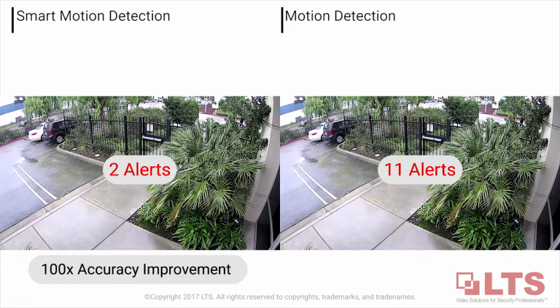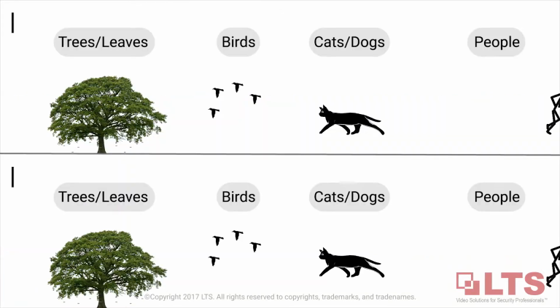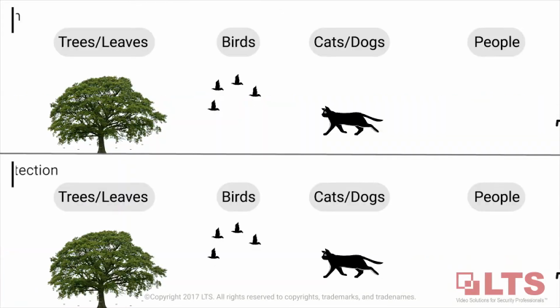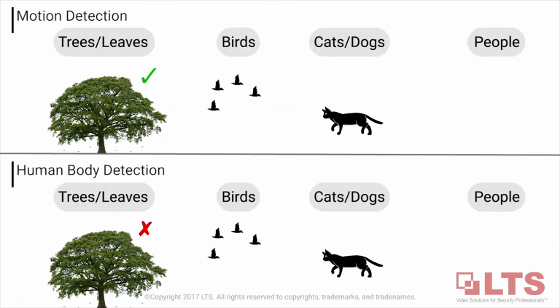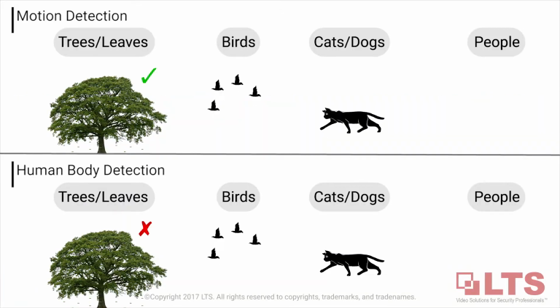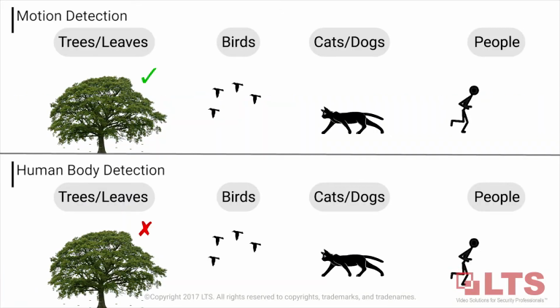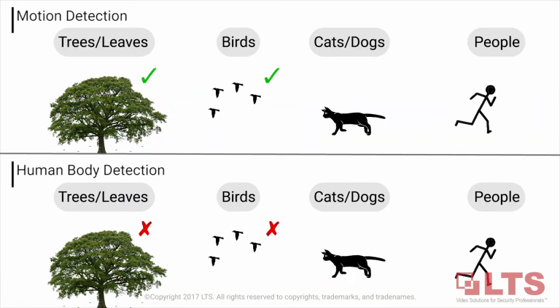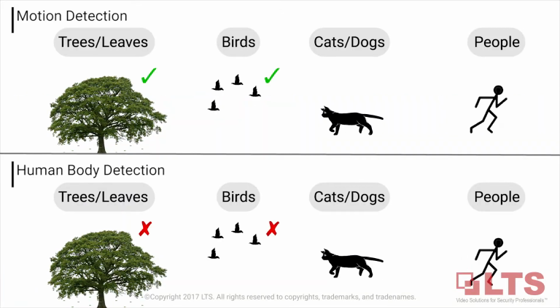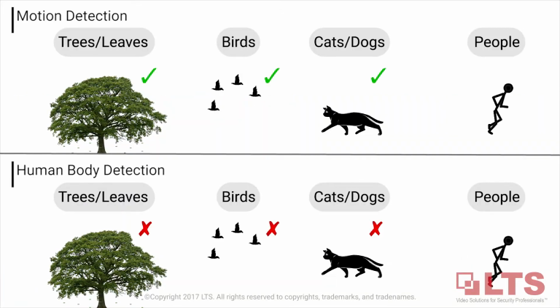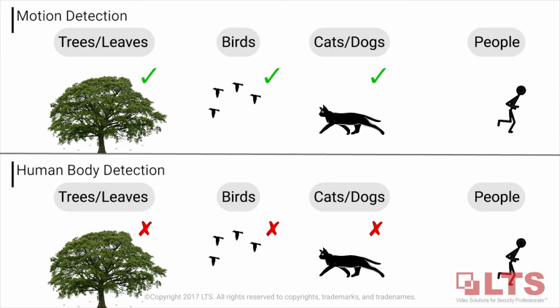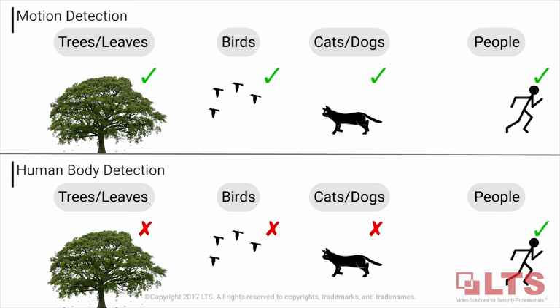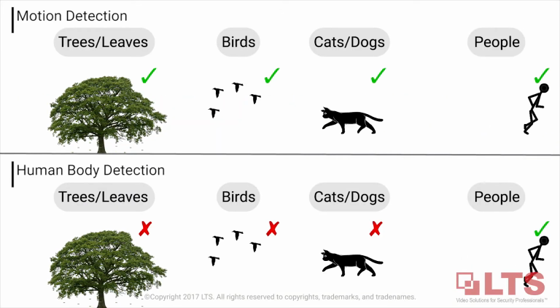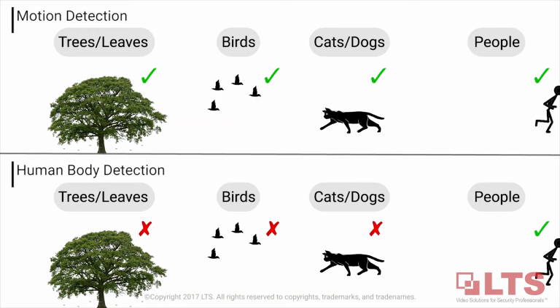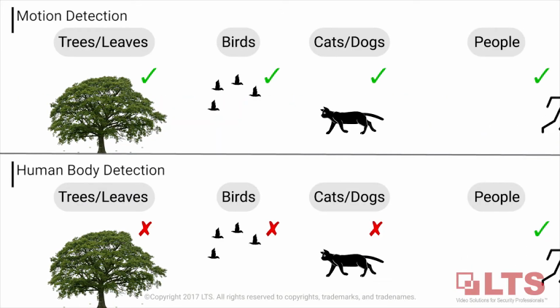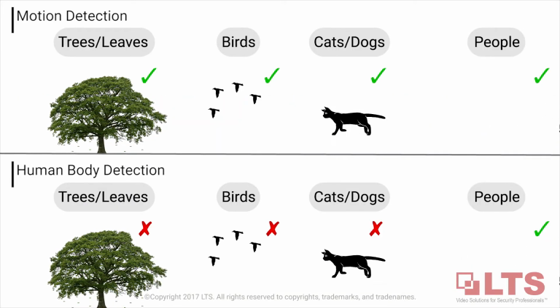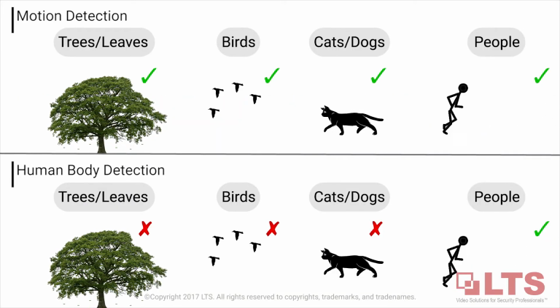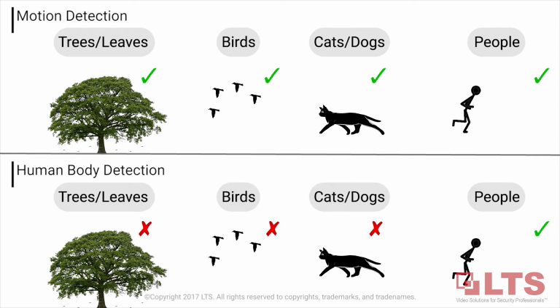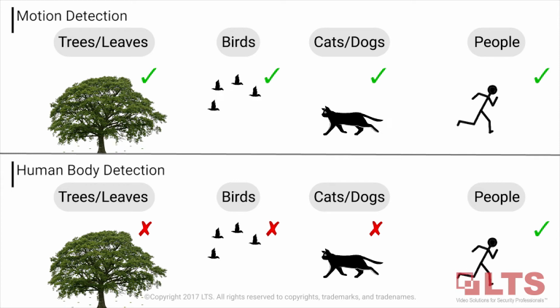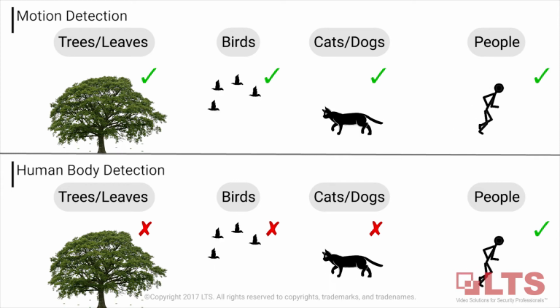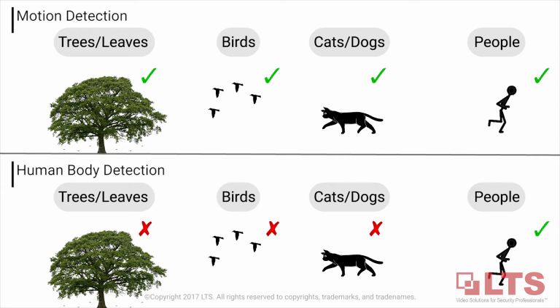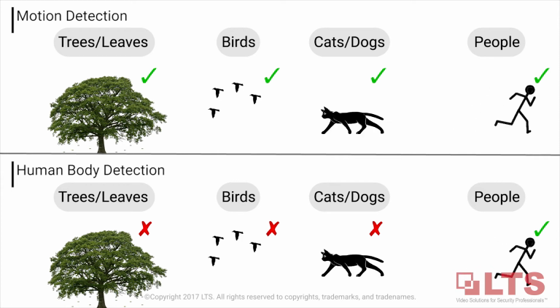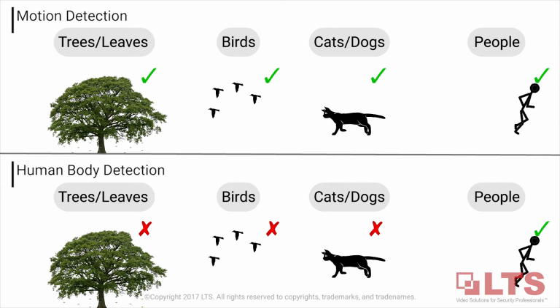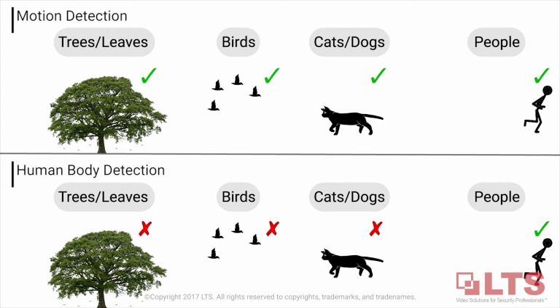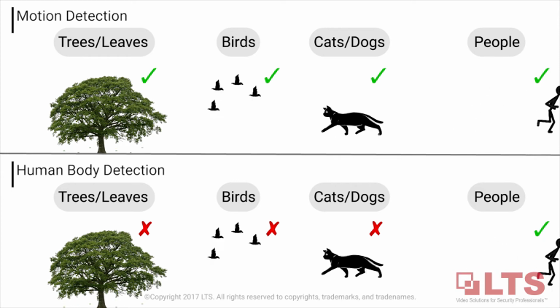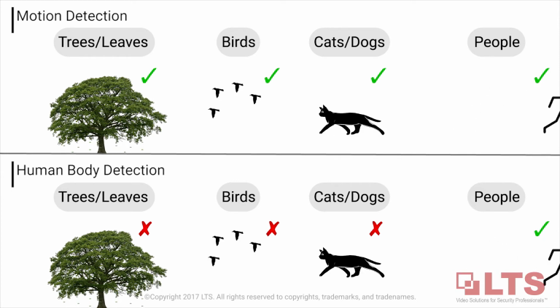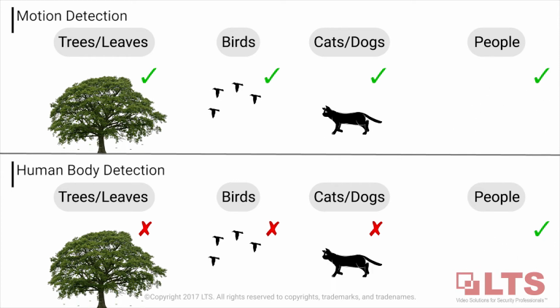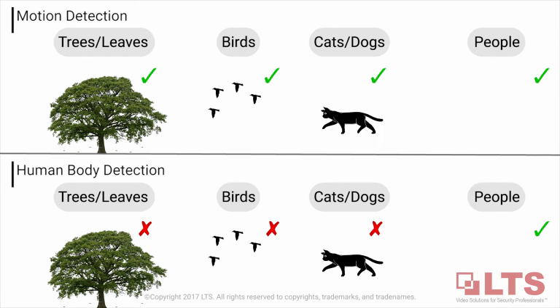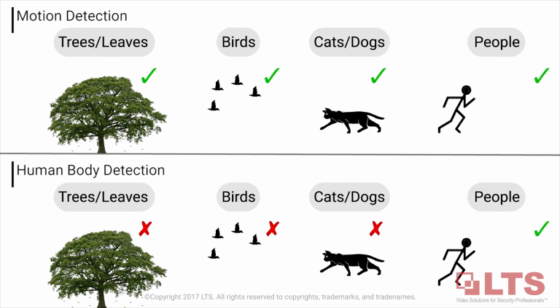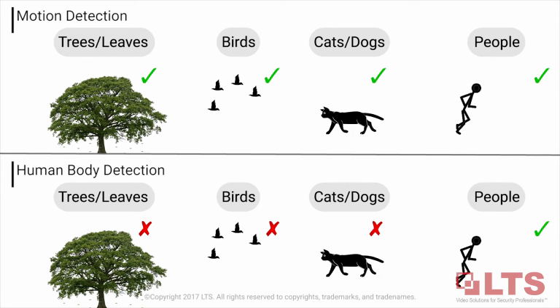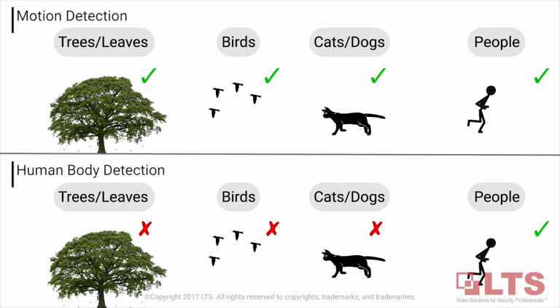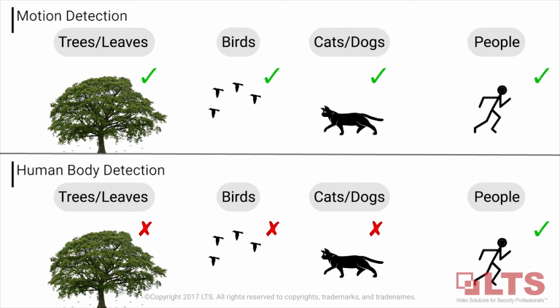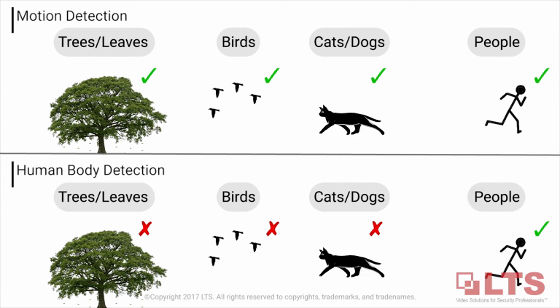Take a look — all these objects may trigger line crossing or intrusion false alarms, causing unnecessary worry.